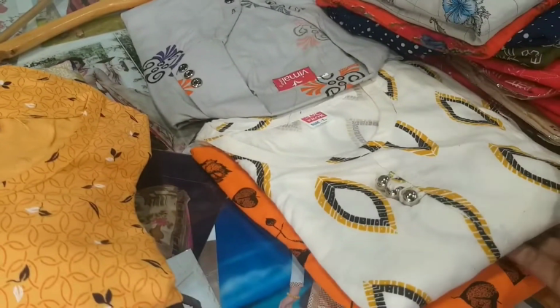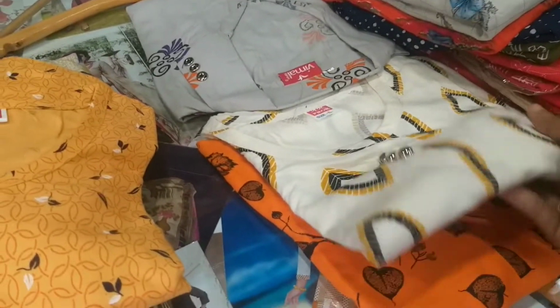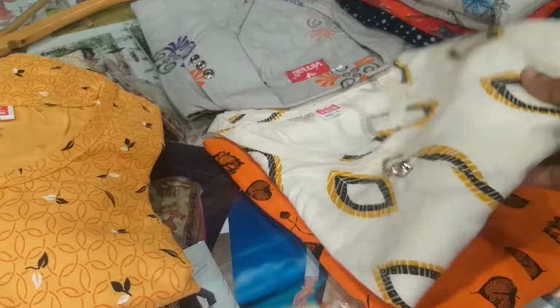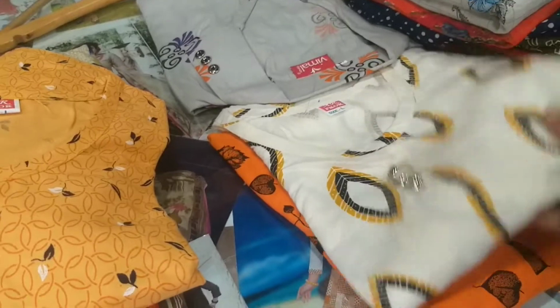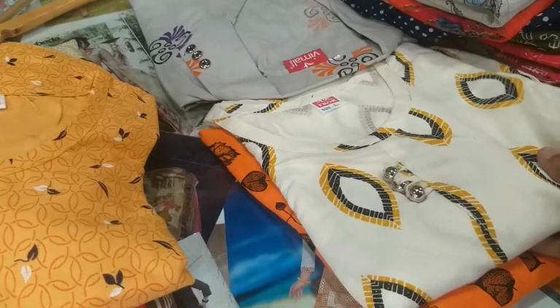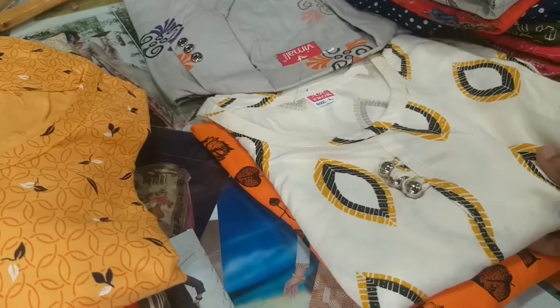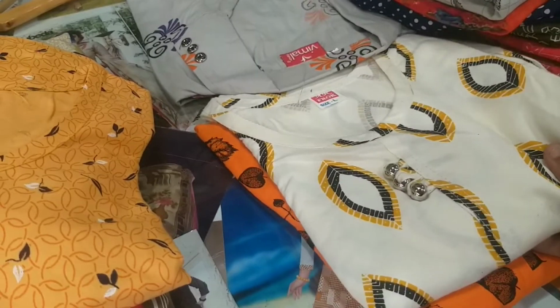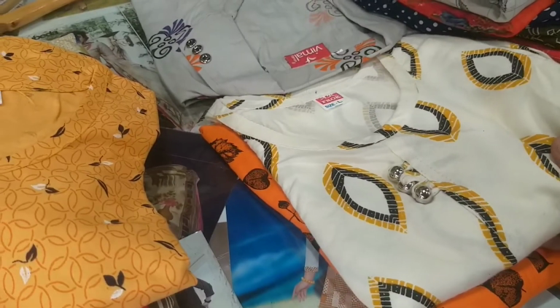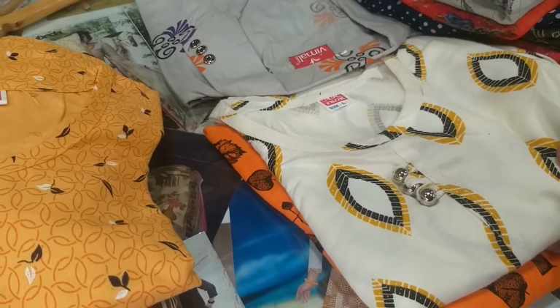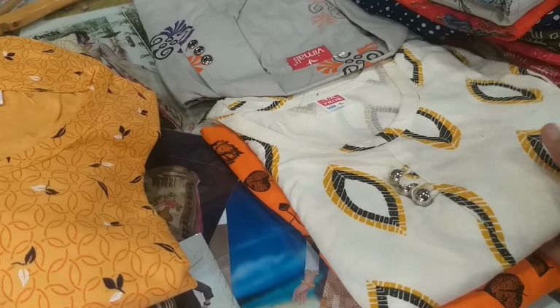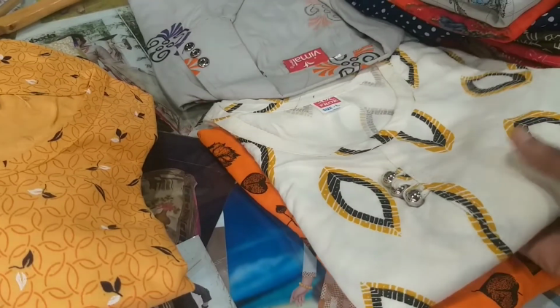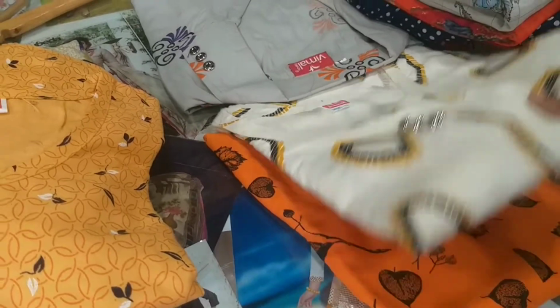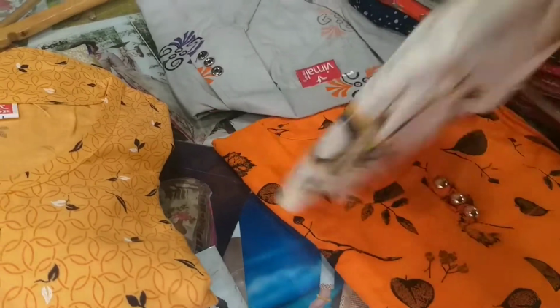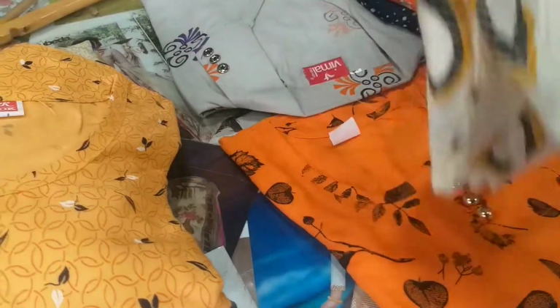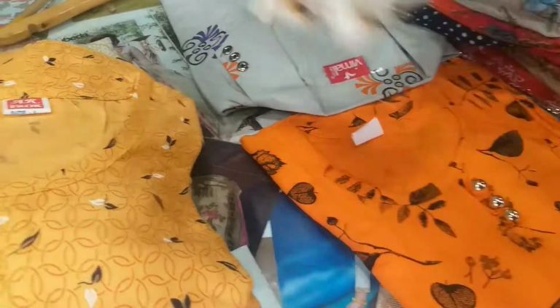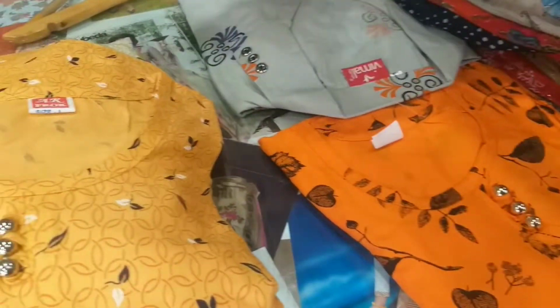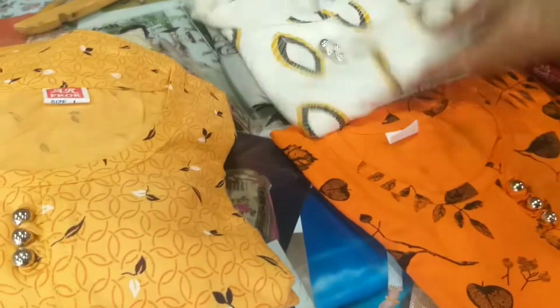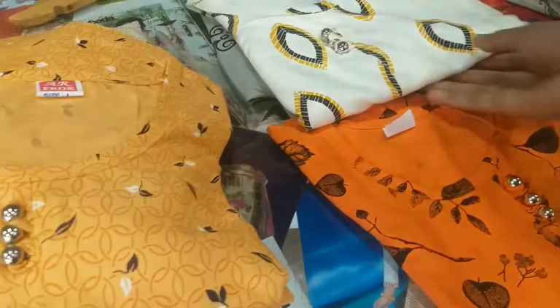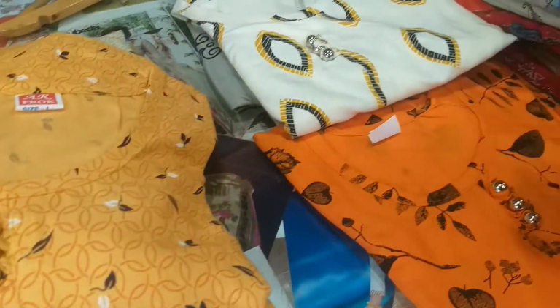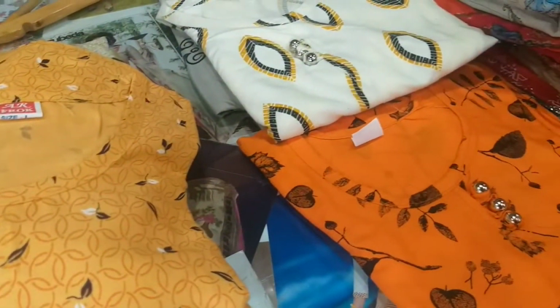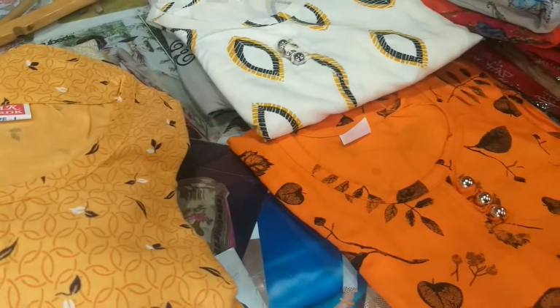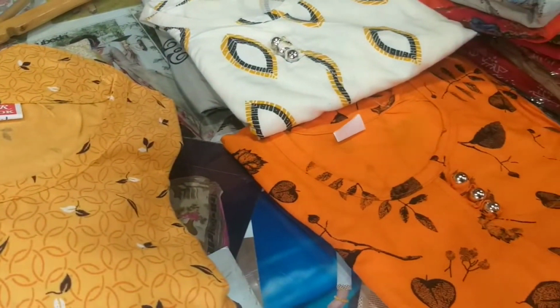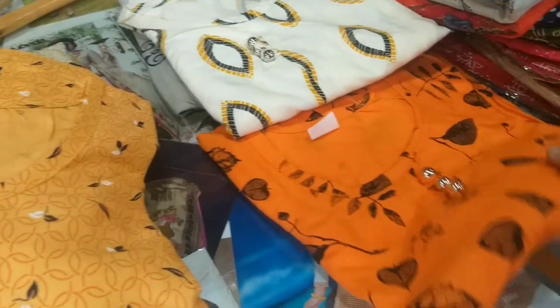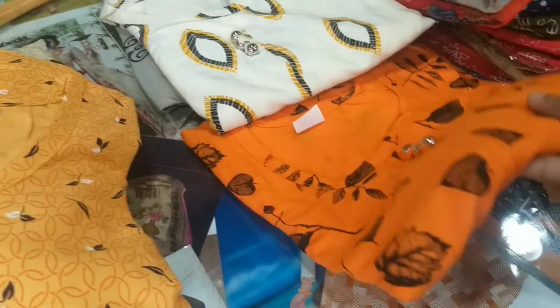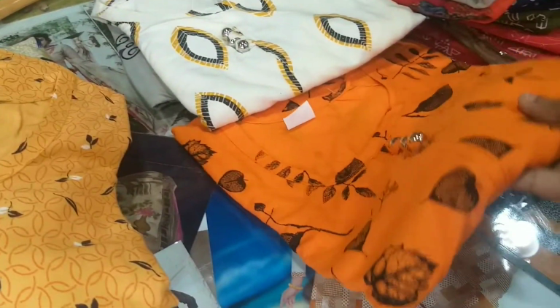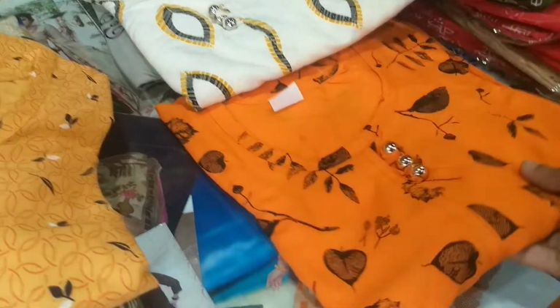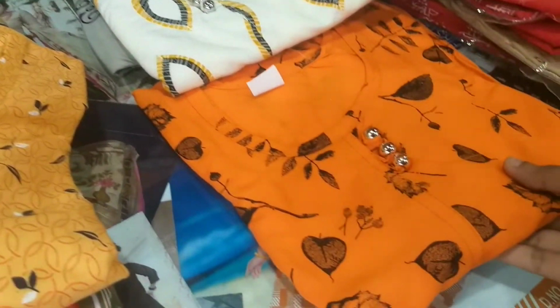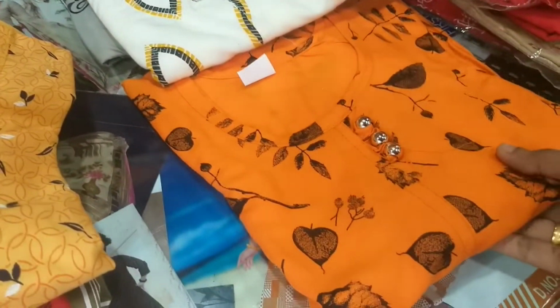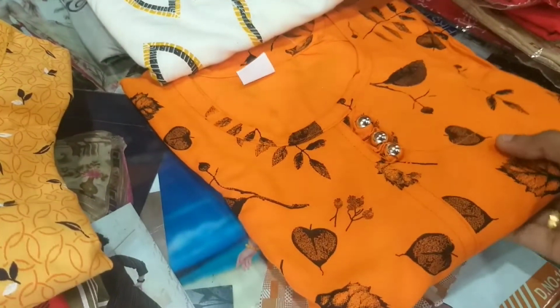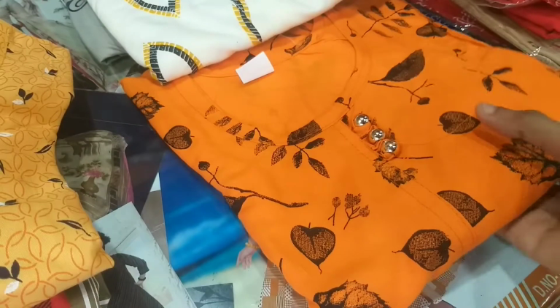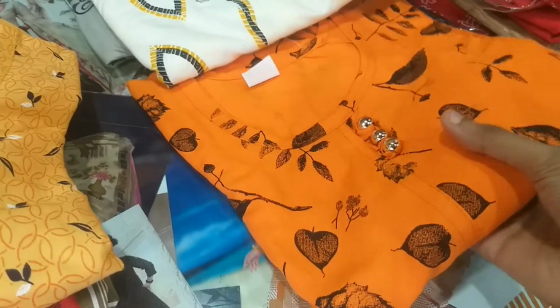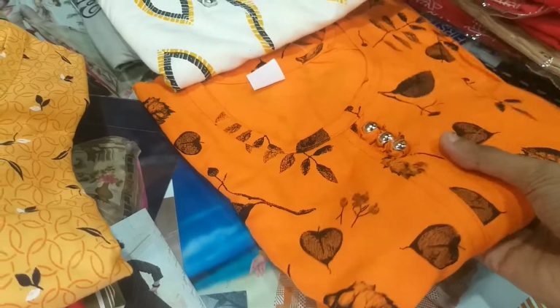We are going to show you the reduction sale. This is the actual price. This is in the $180 range.